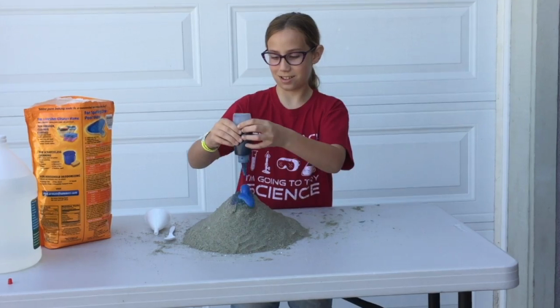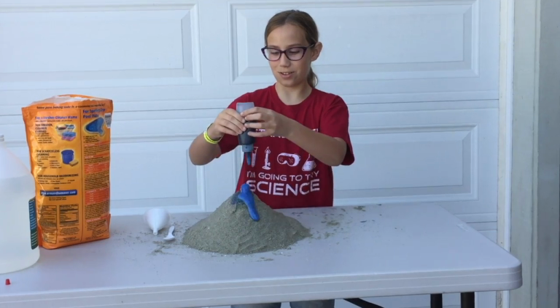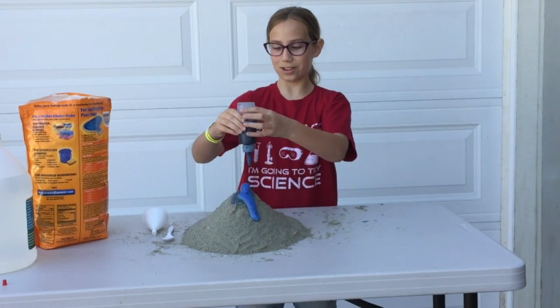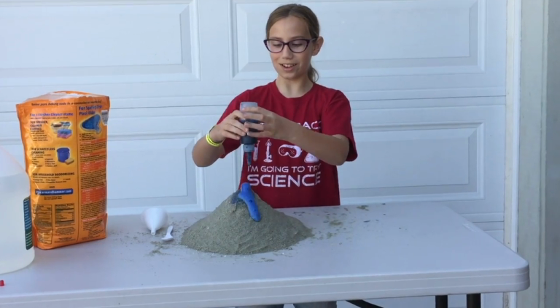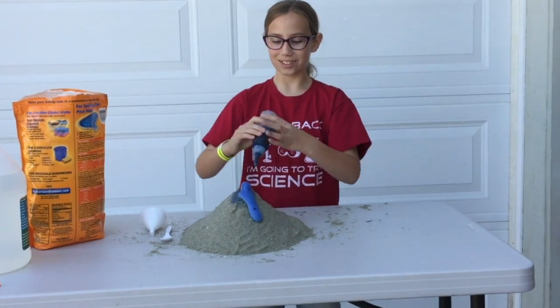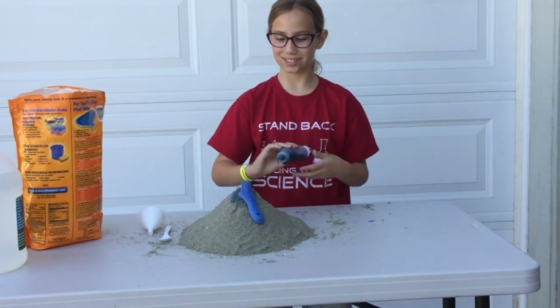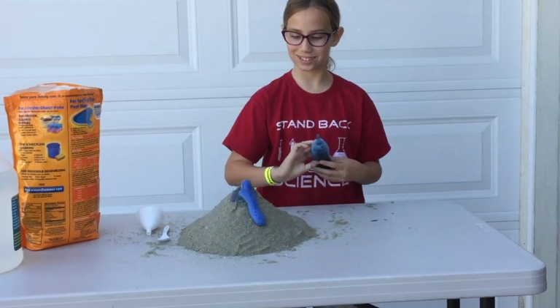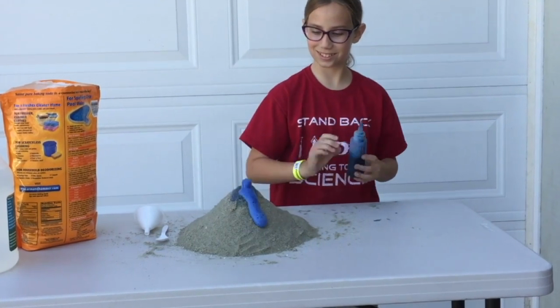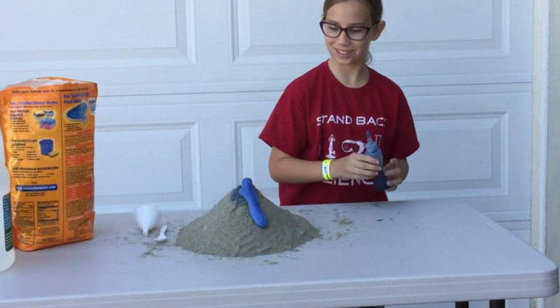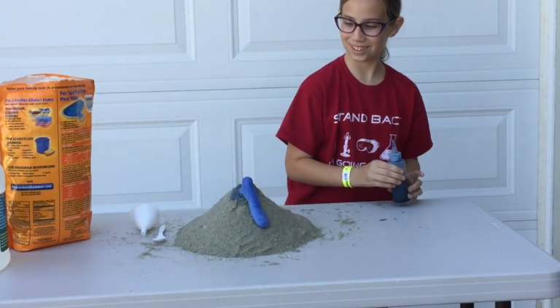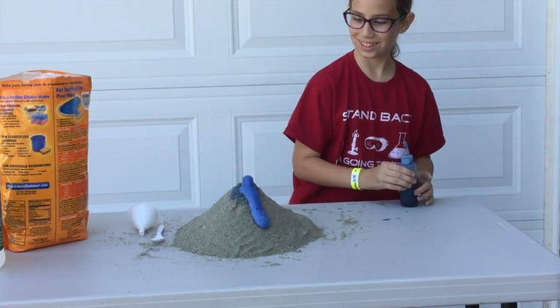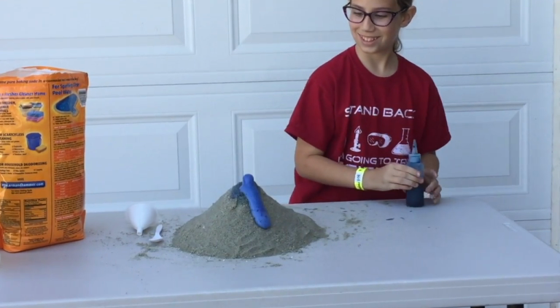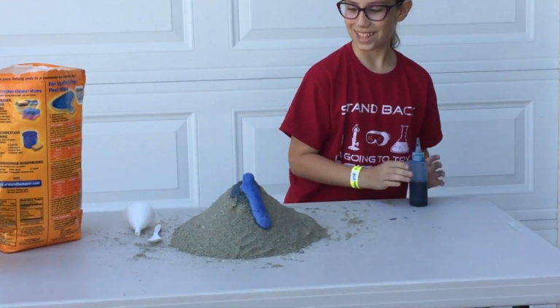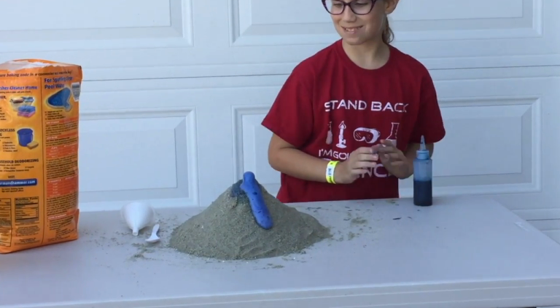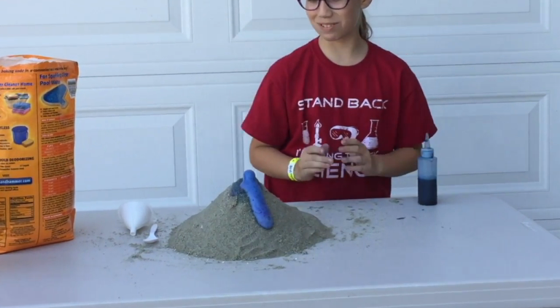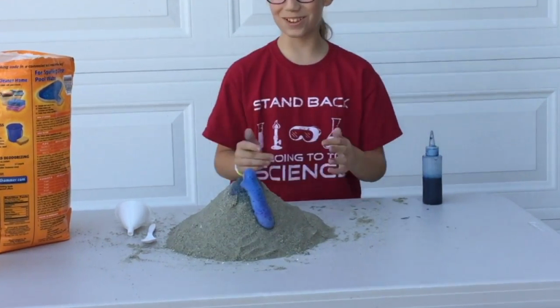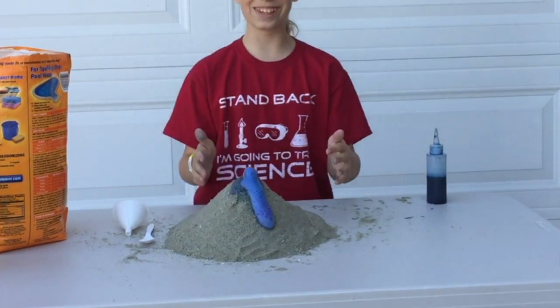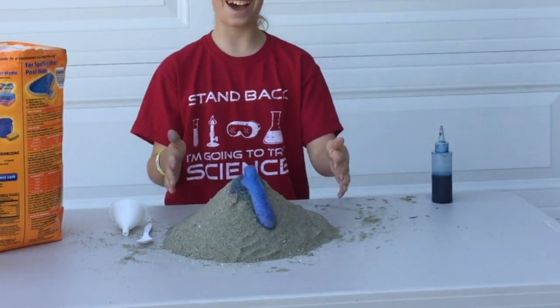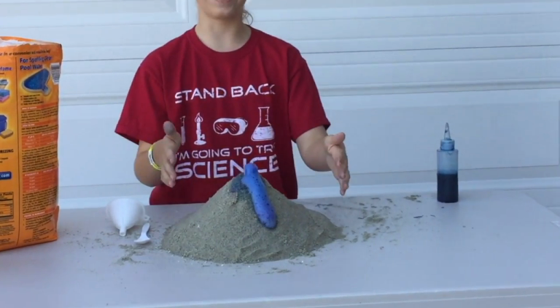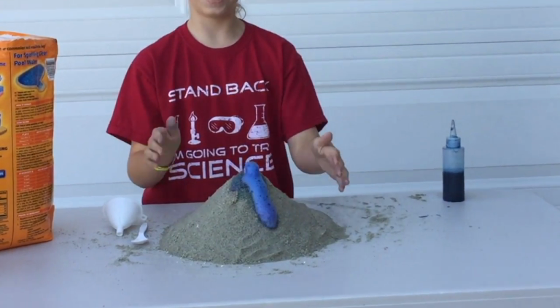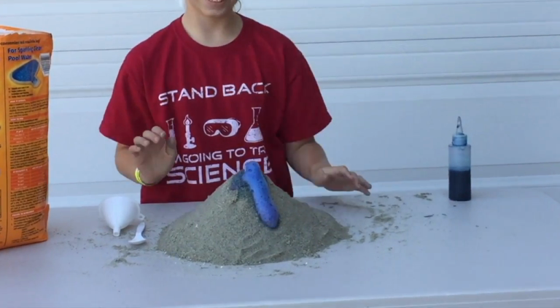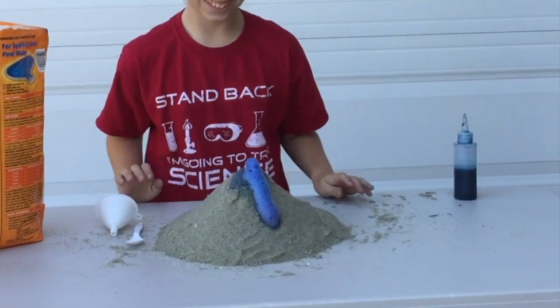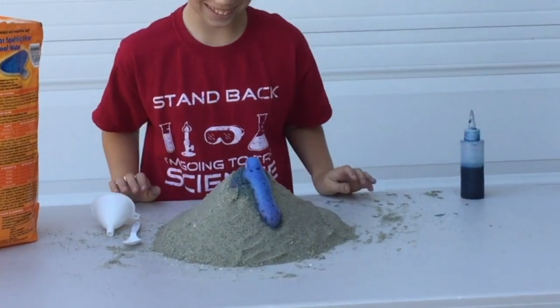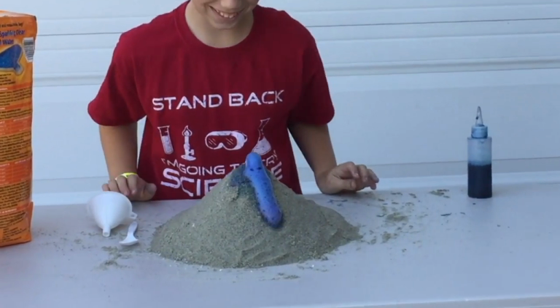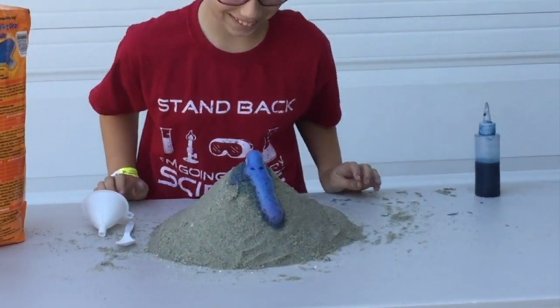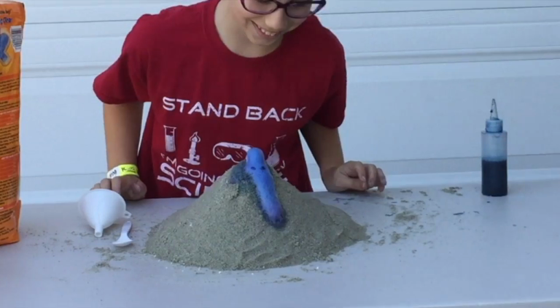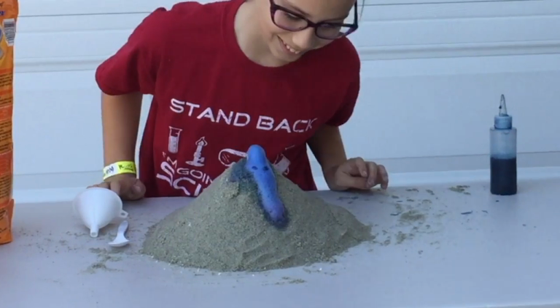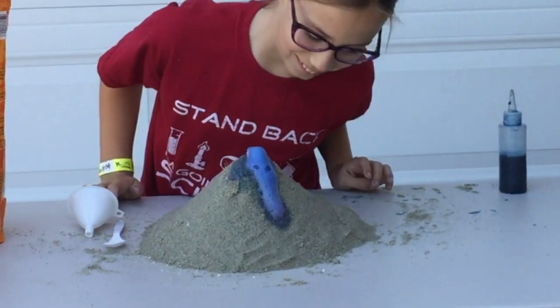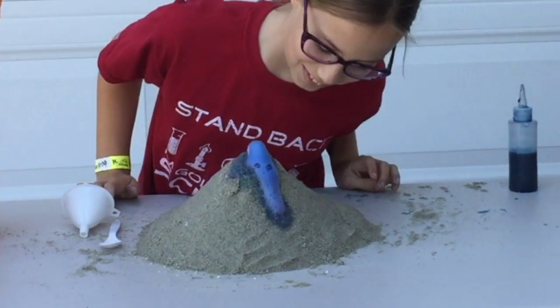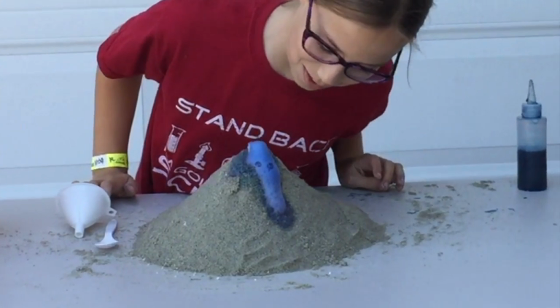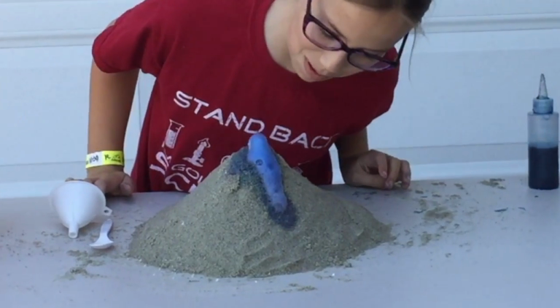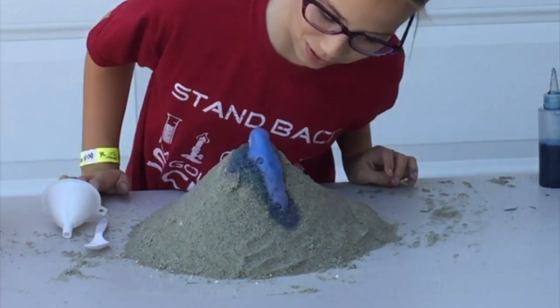There we go — it's blue lava! Sort of purple.